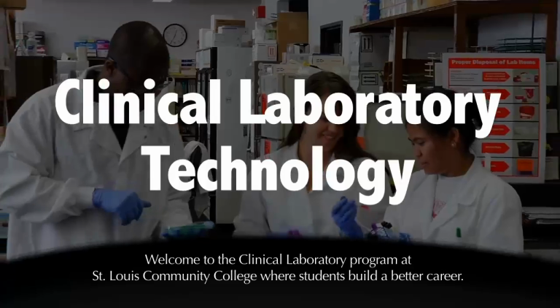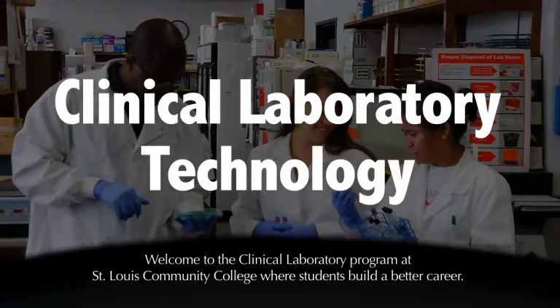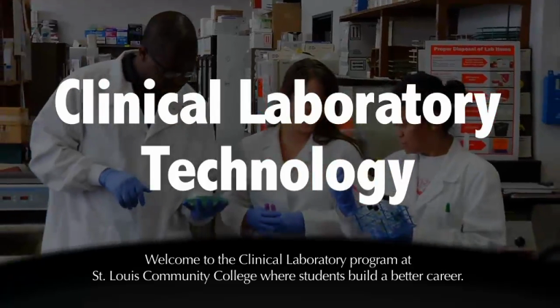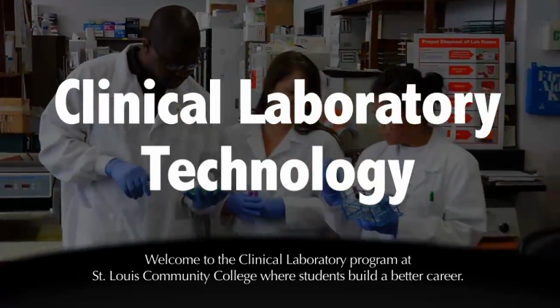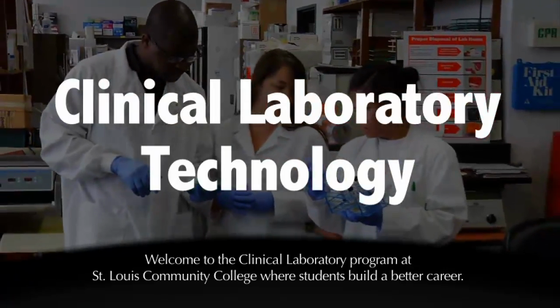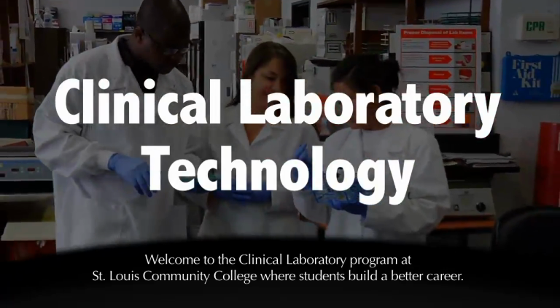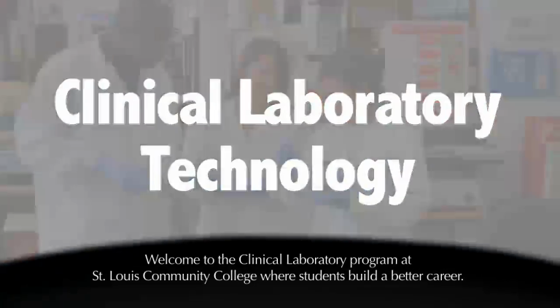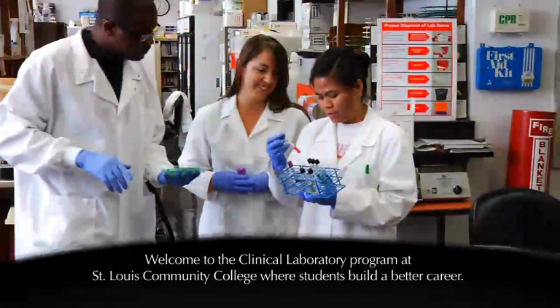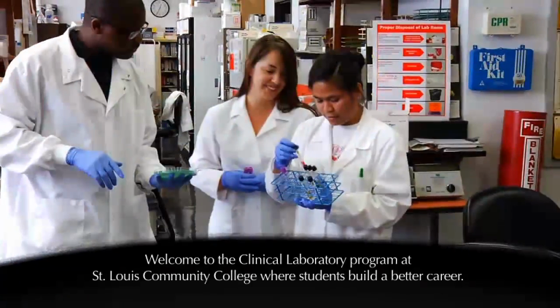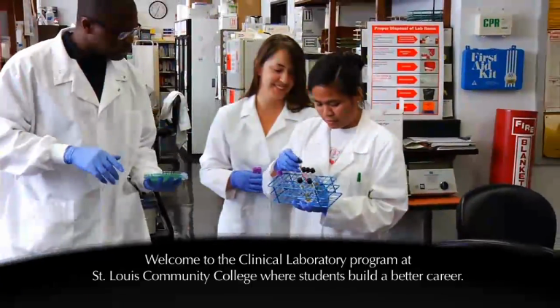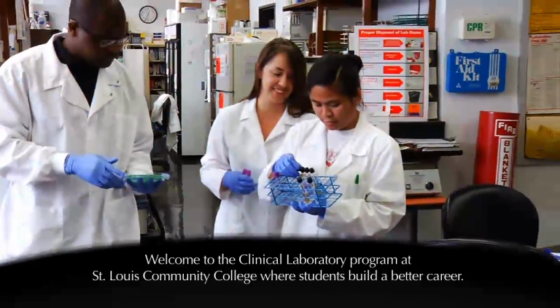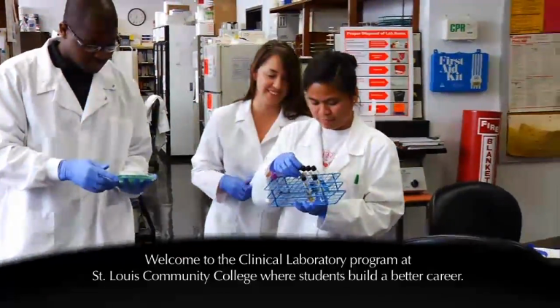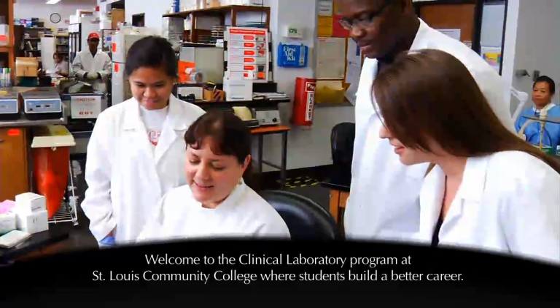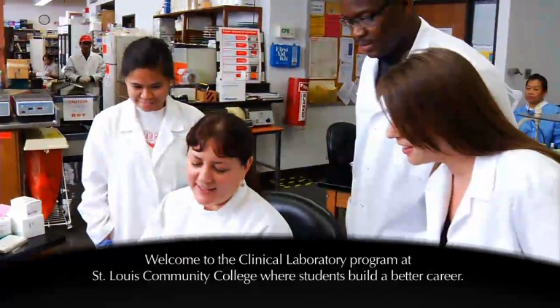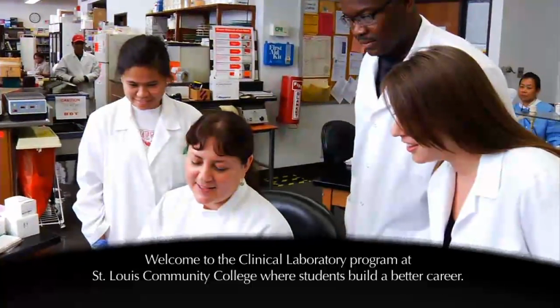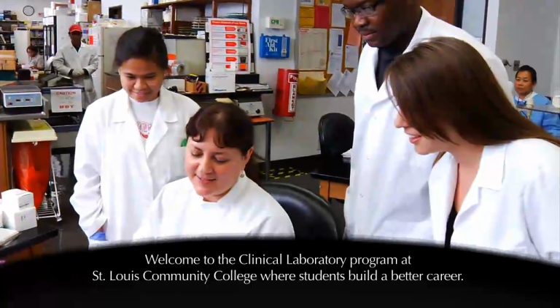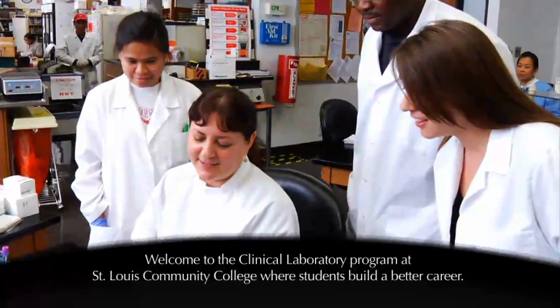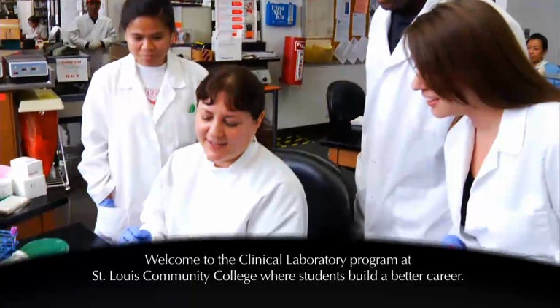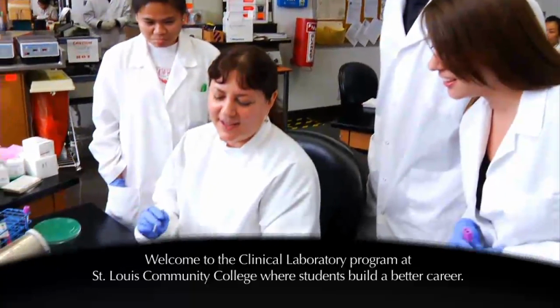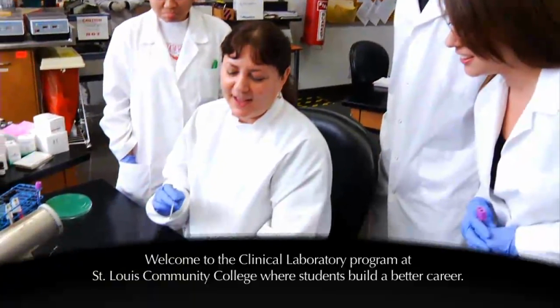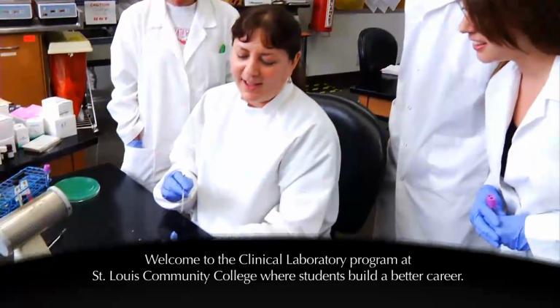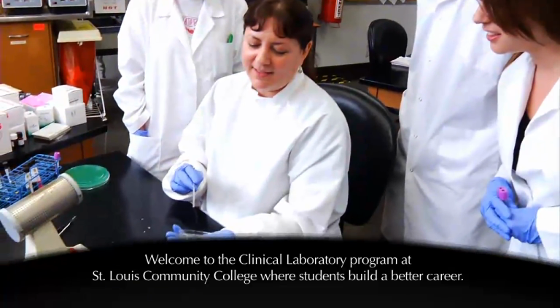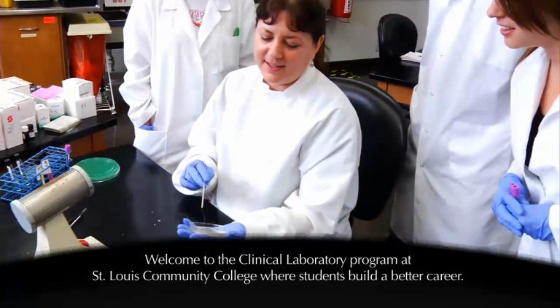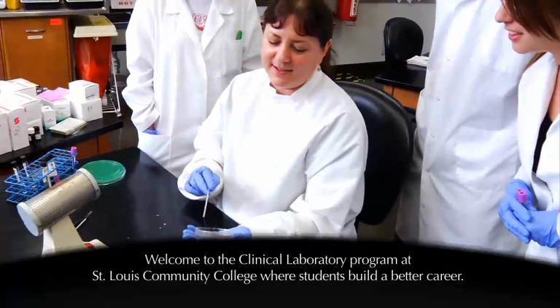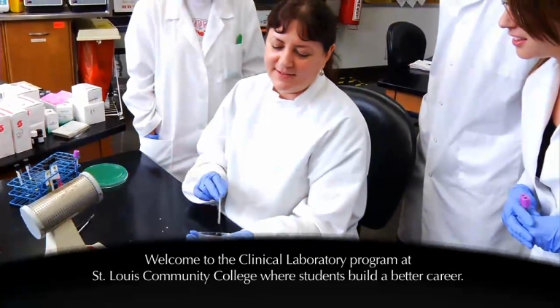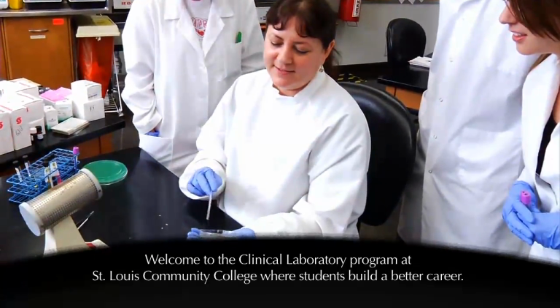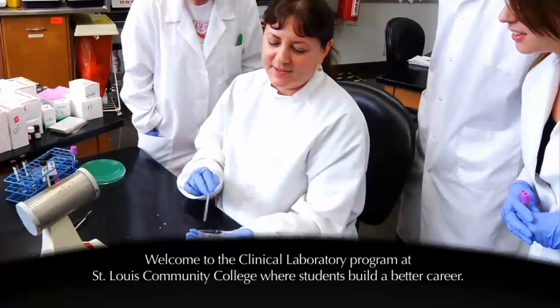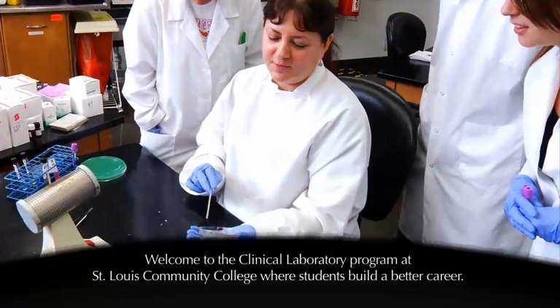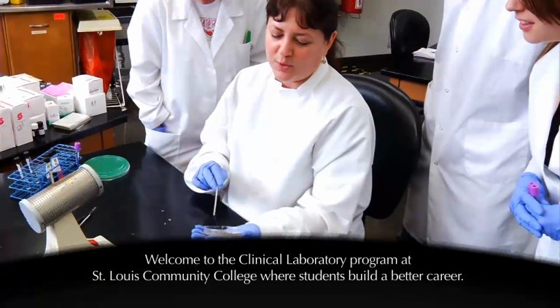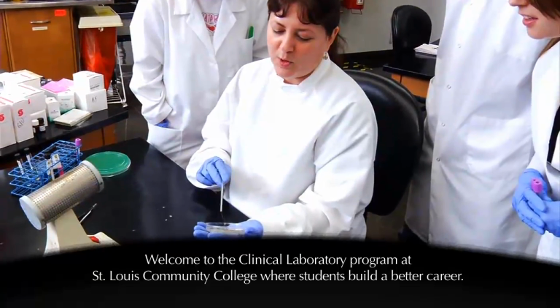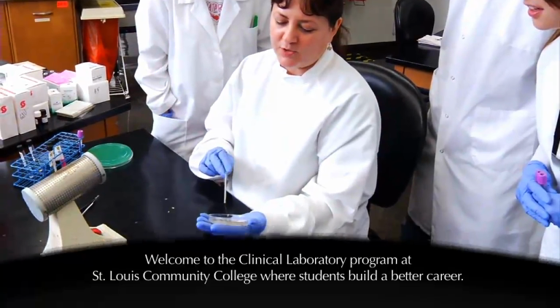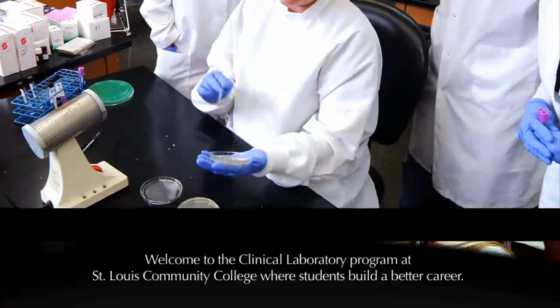Welcome to the Clinical Laboratory Program at St. Louis Community College, where students build a better career.